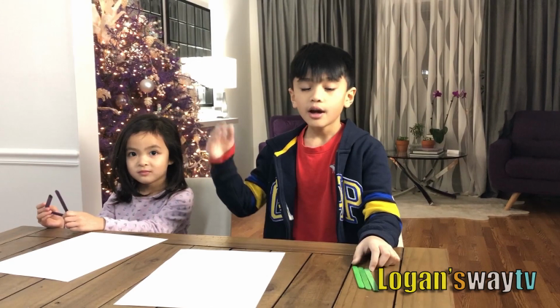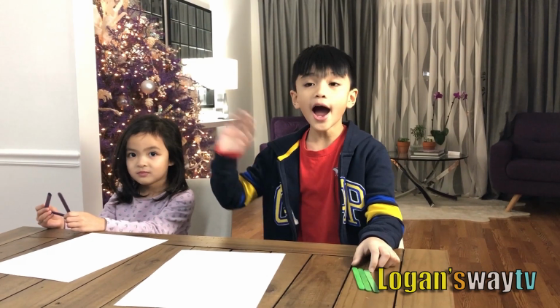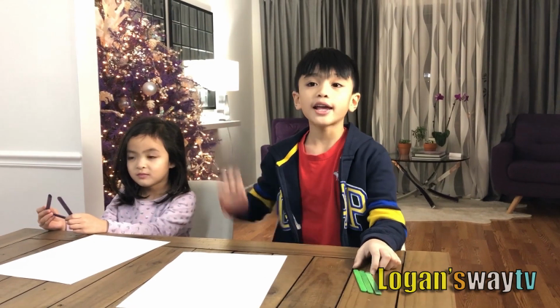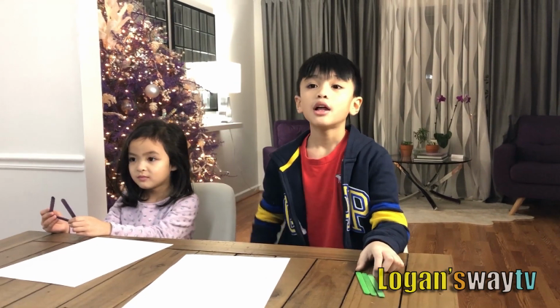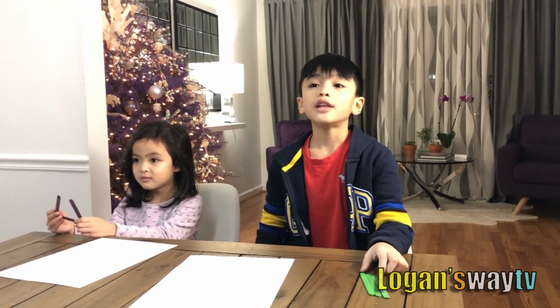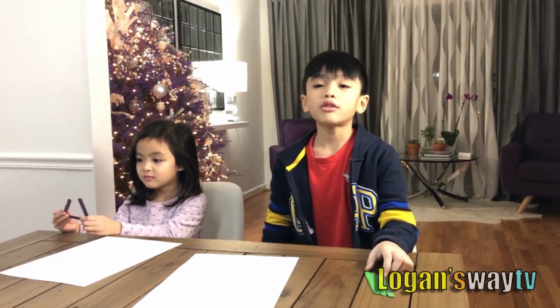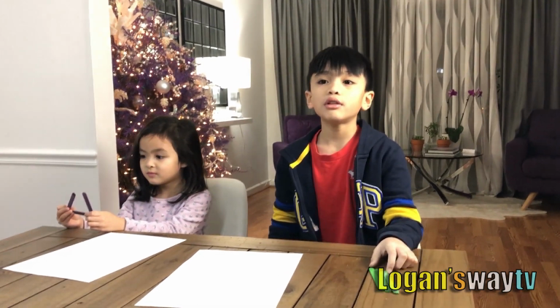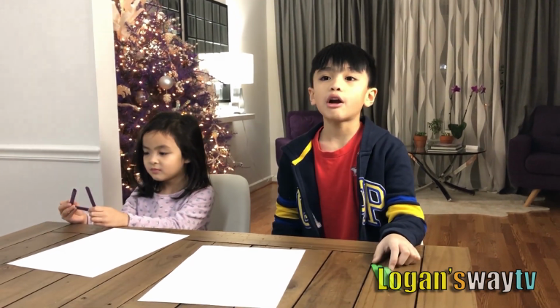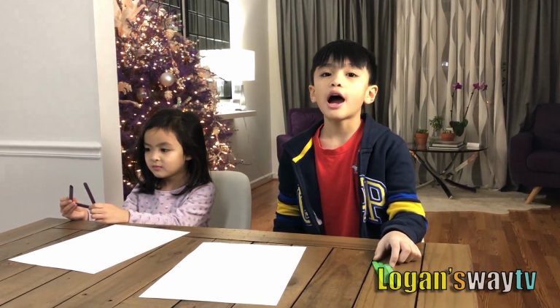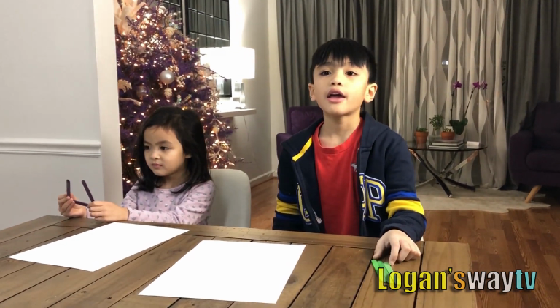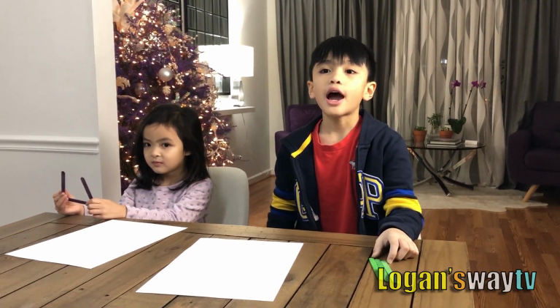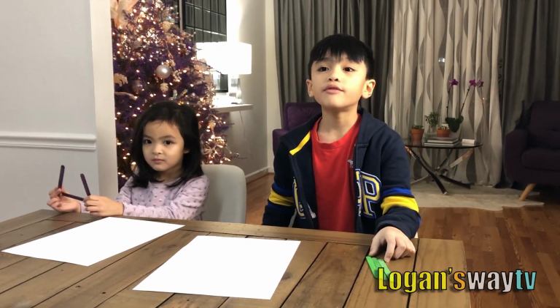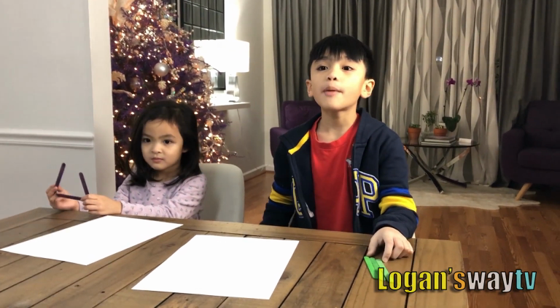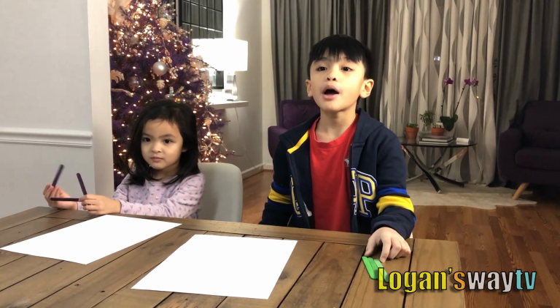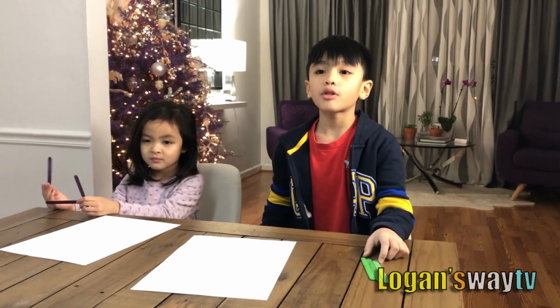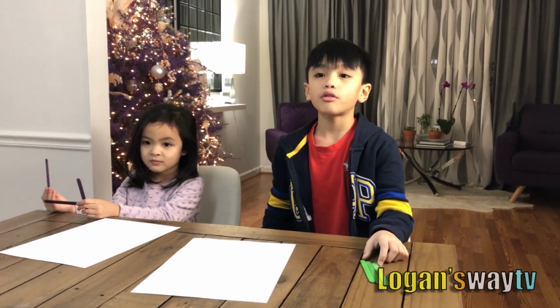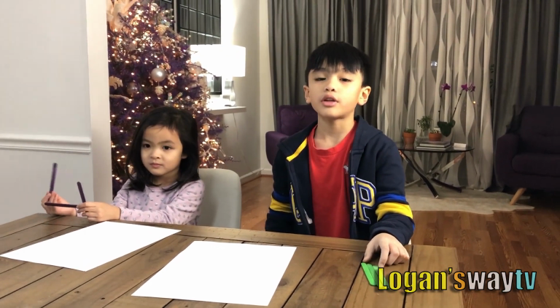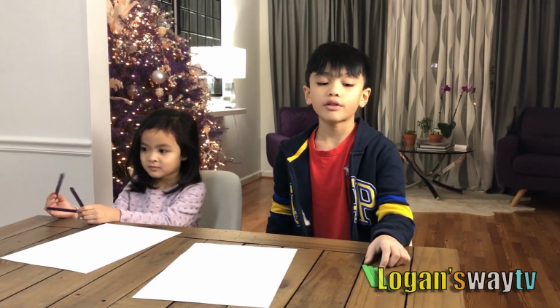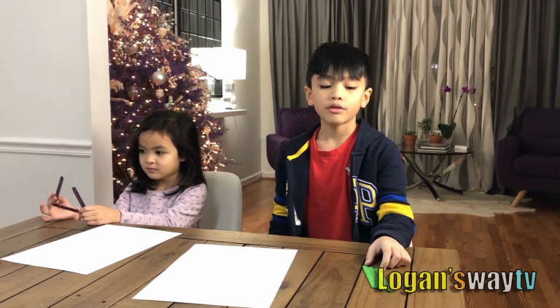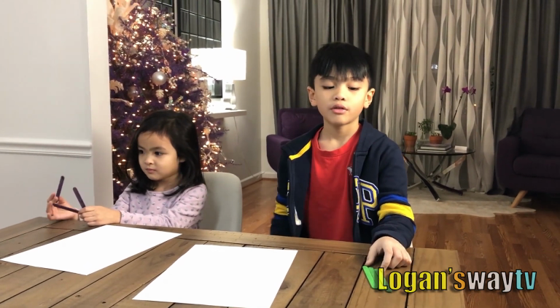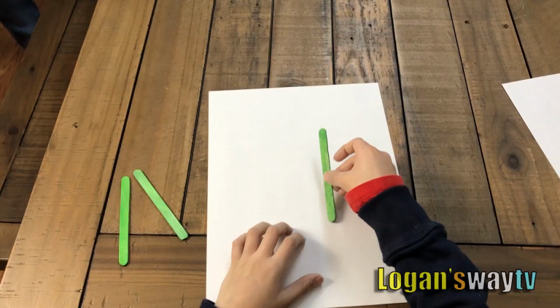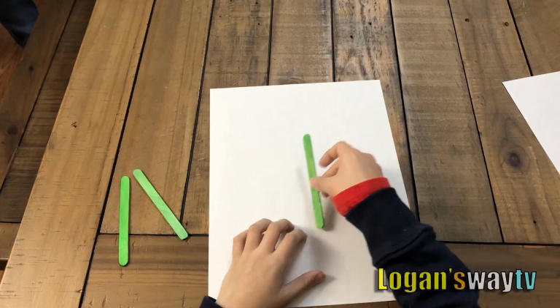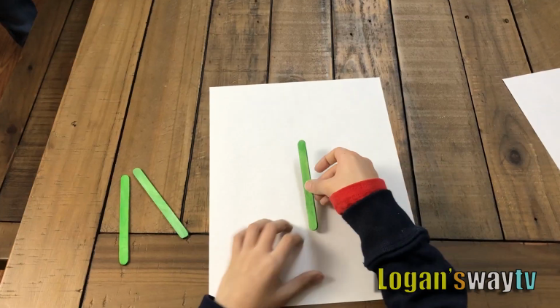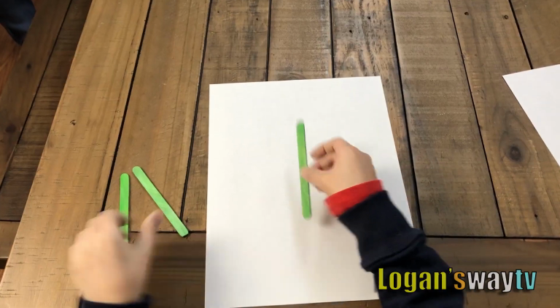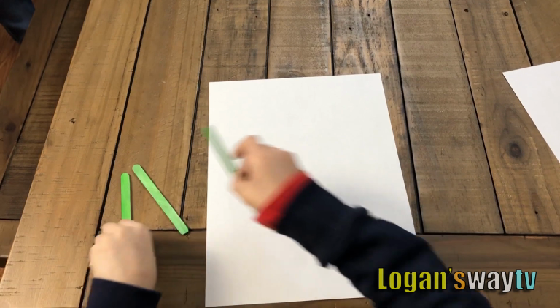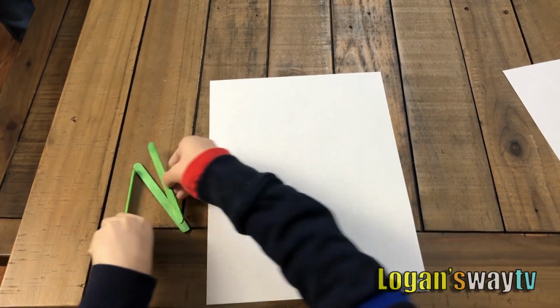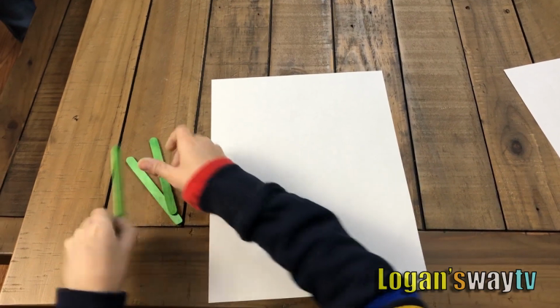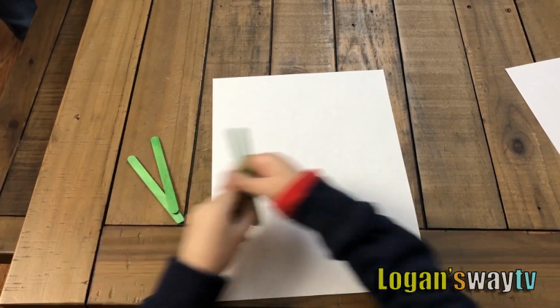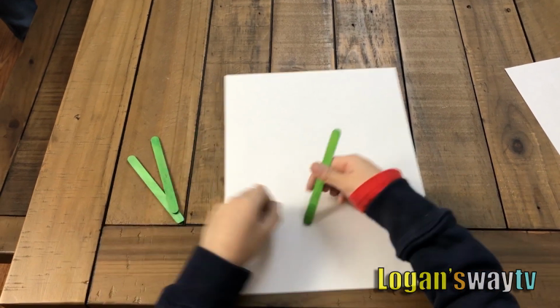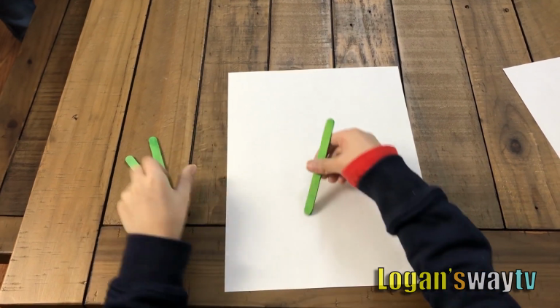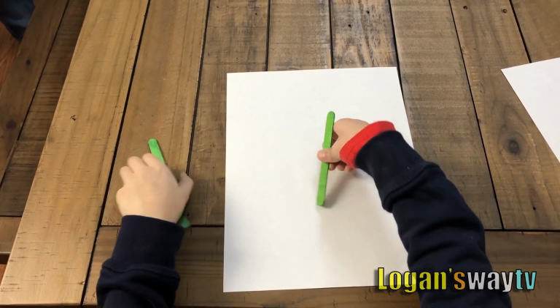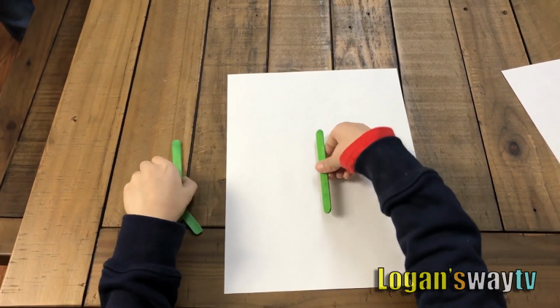Hi! Let's do letter I out of our popsicle sticks. I got this.